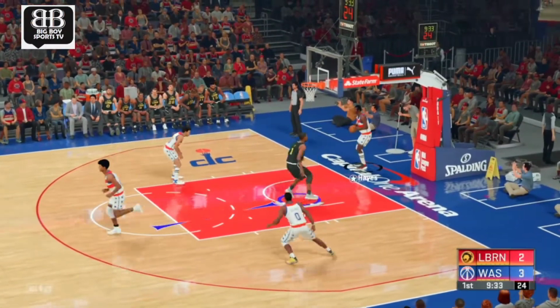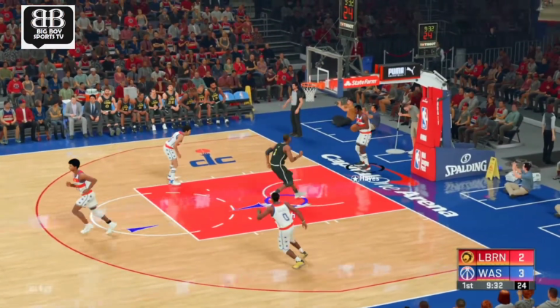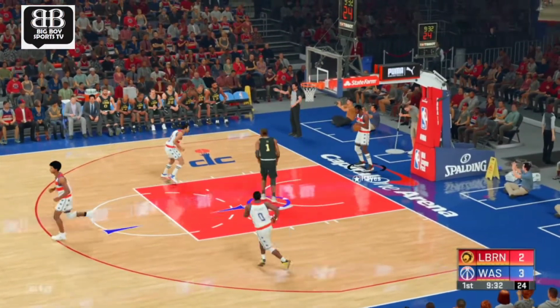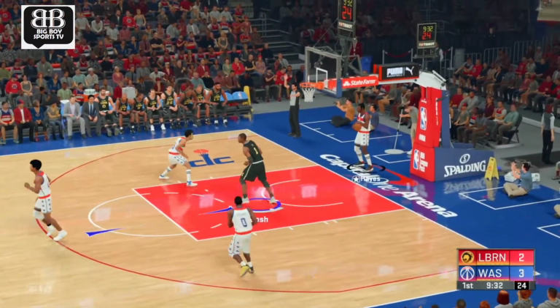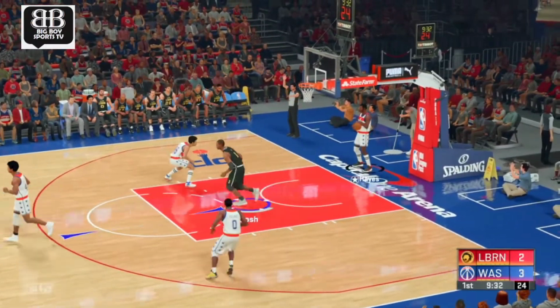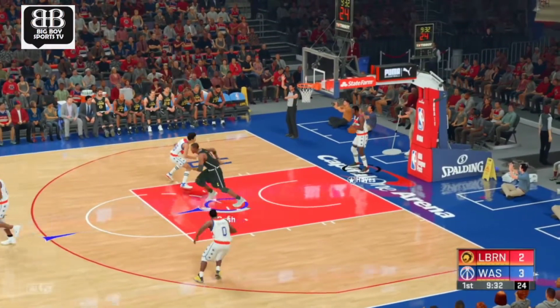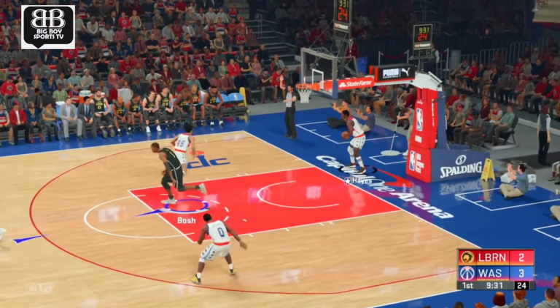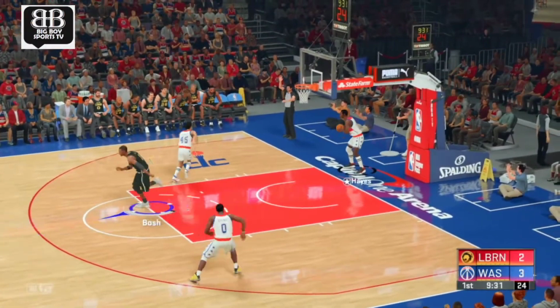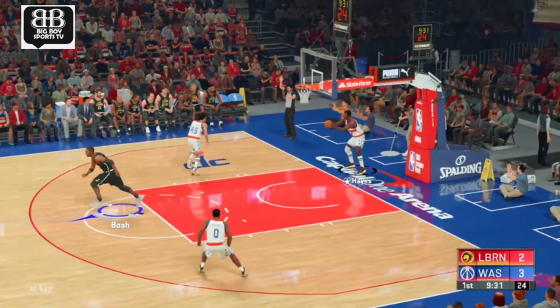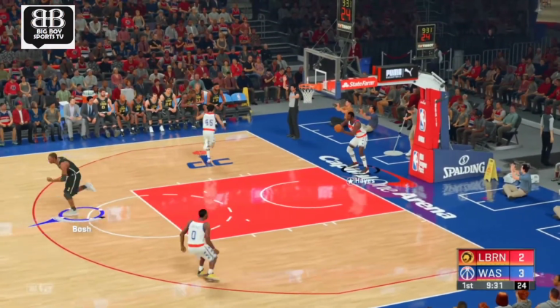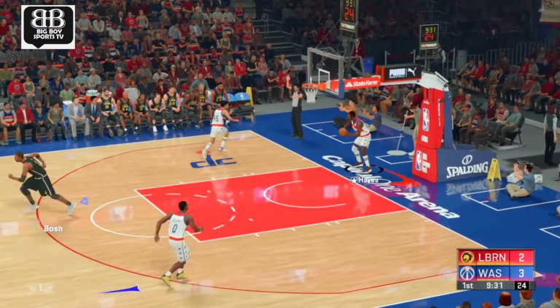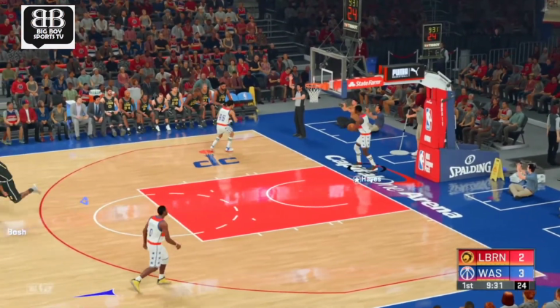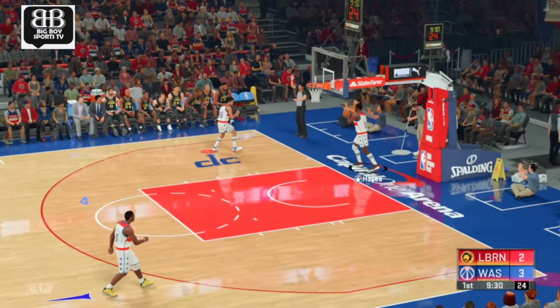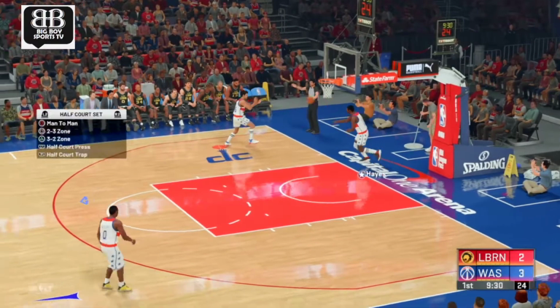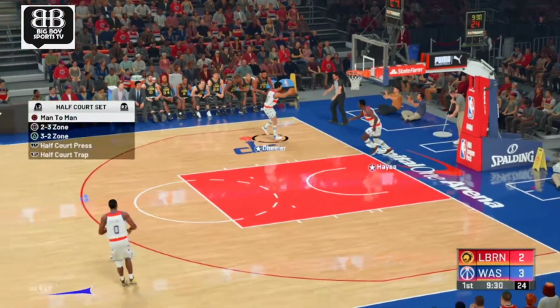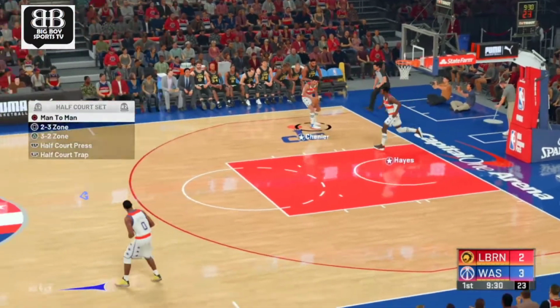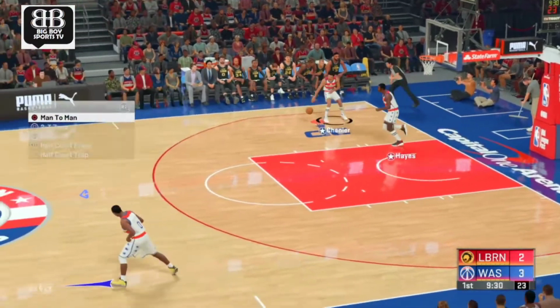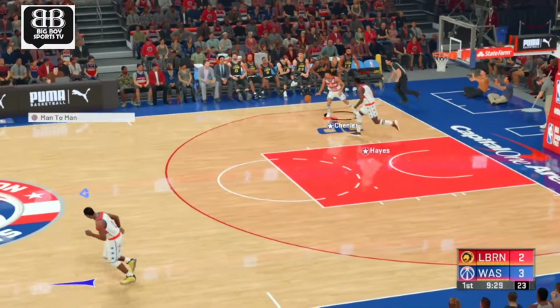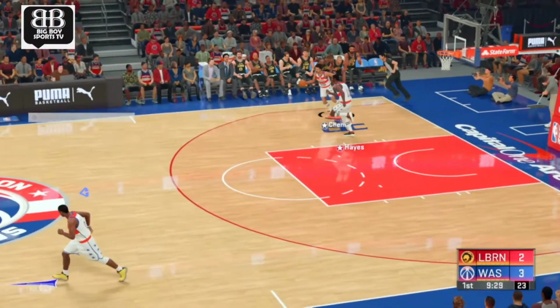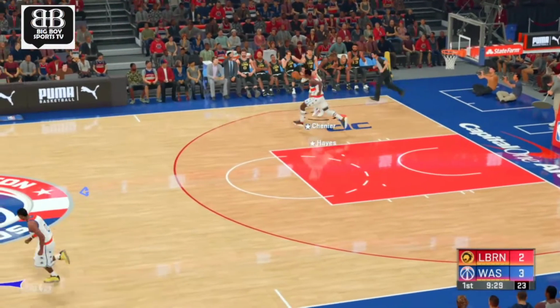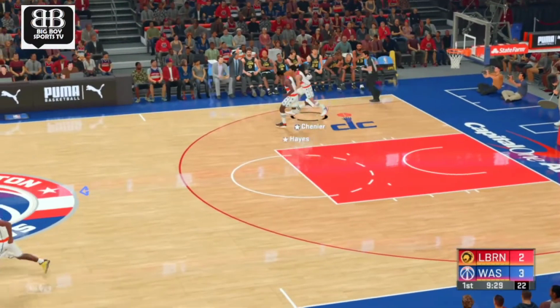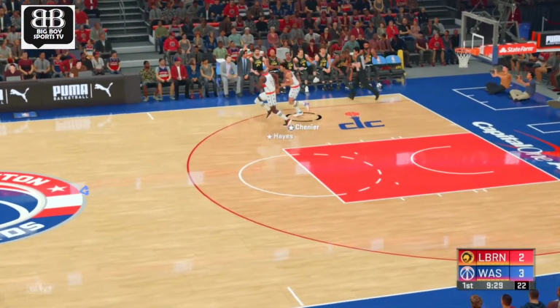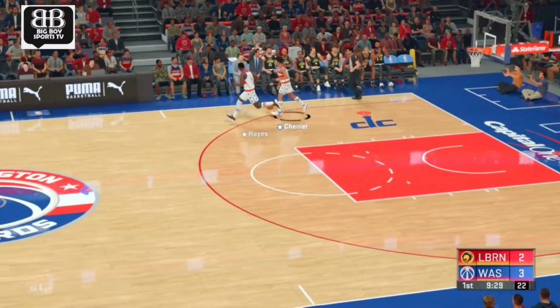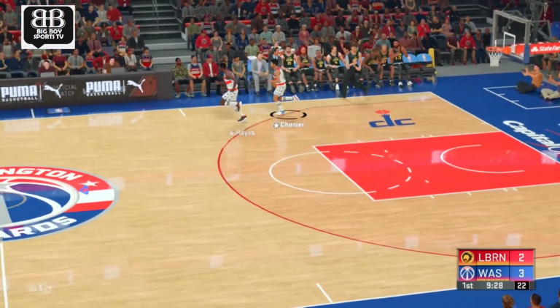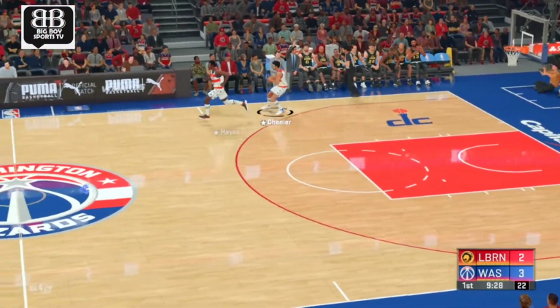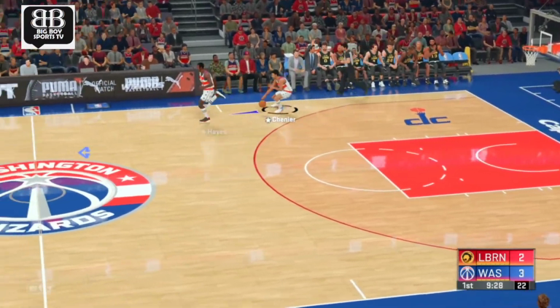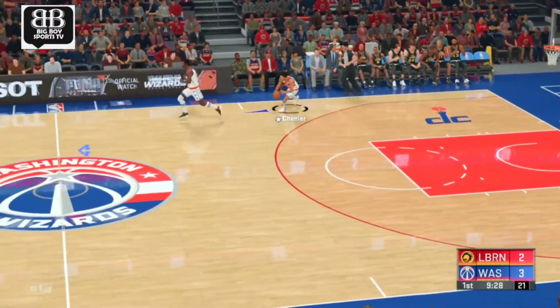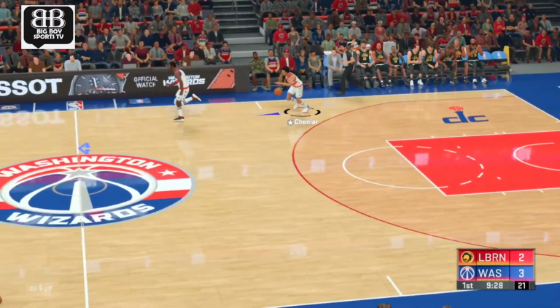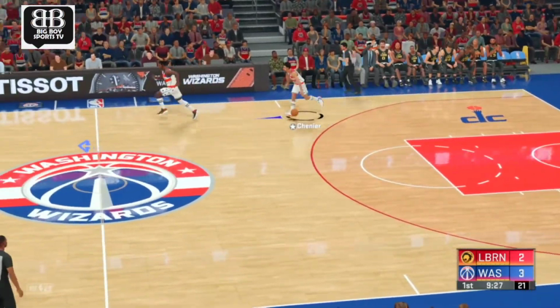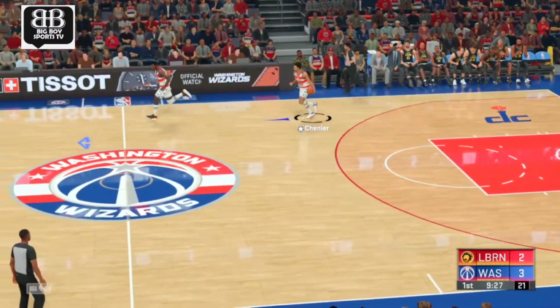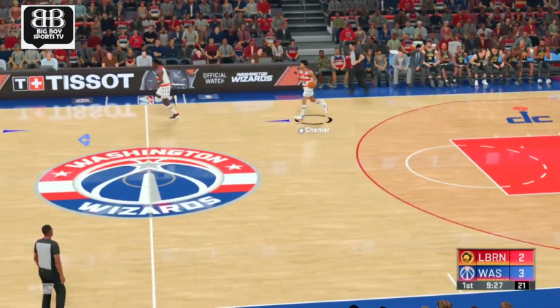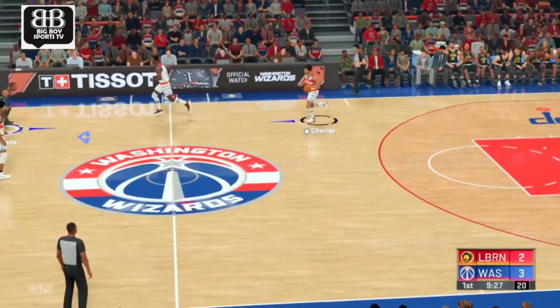Chris Bosh is so skilled close to the bucket. Get him the ball, and he'll find a way to score.